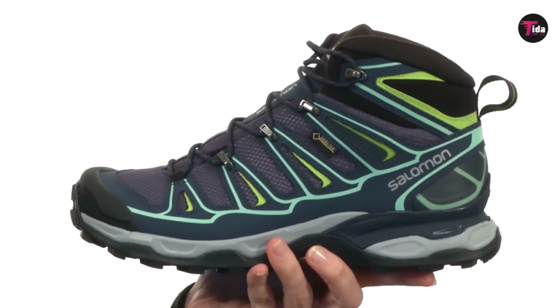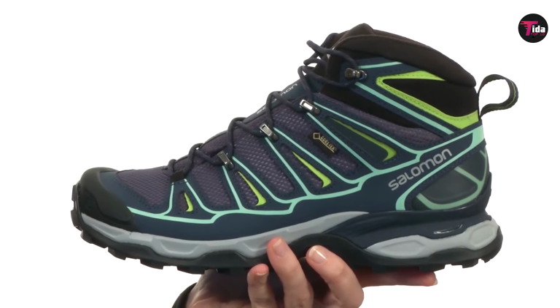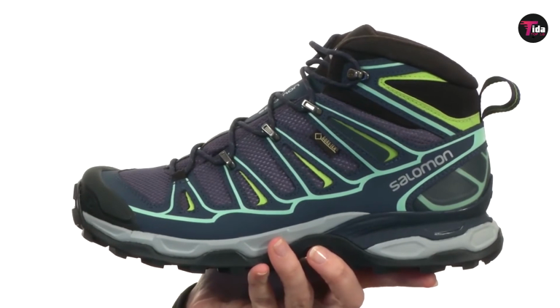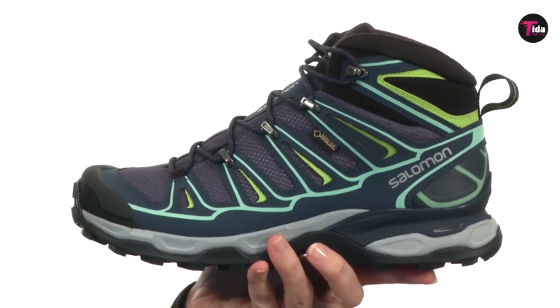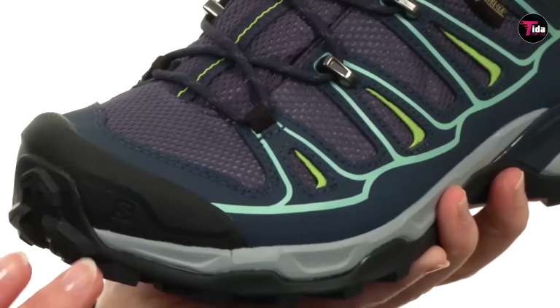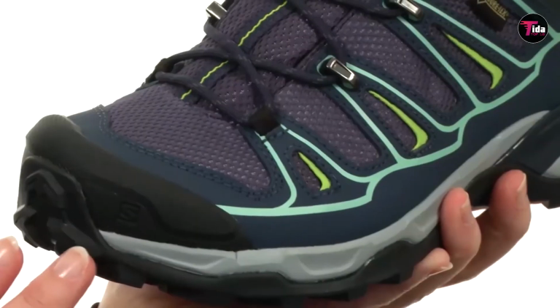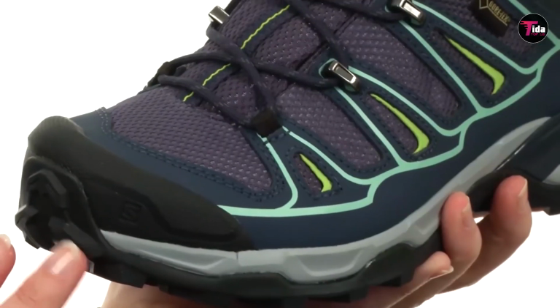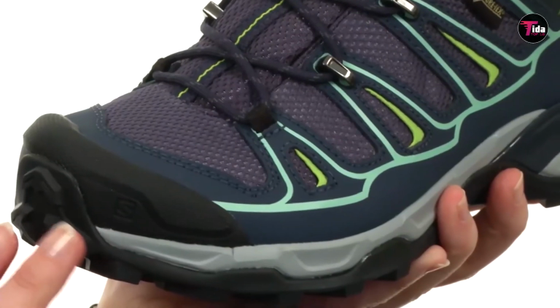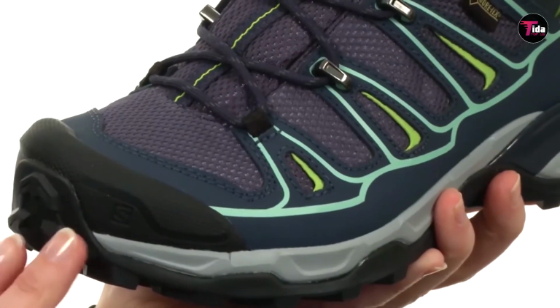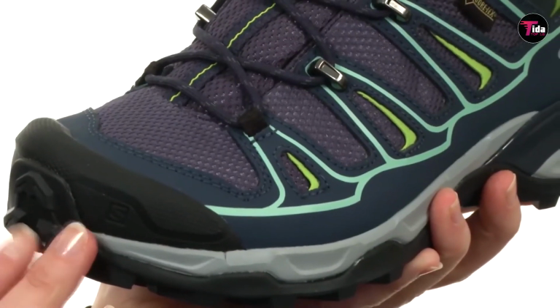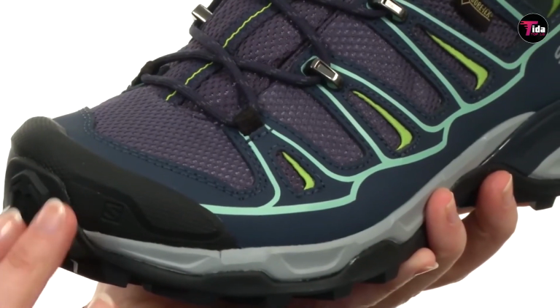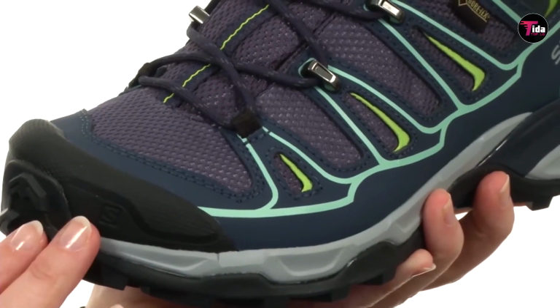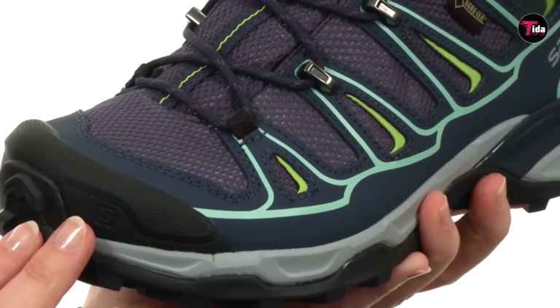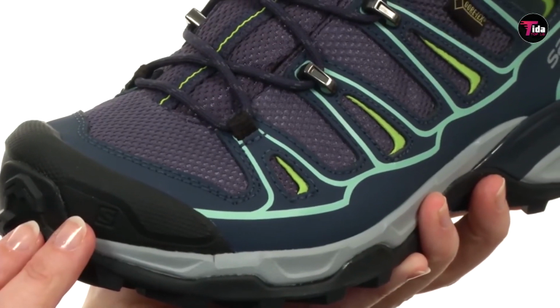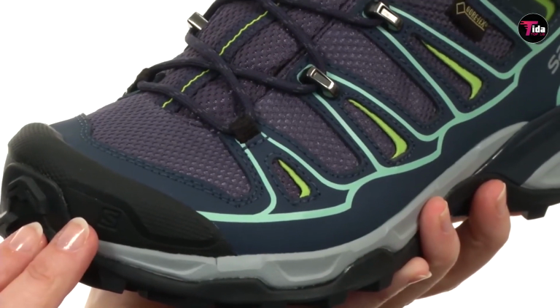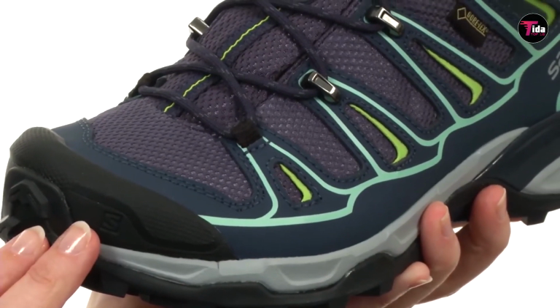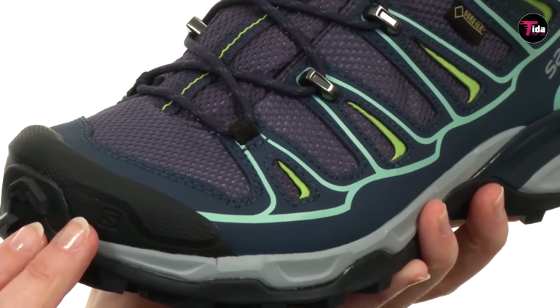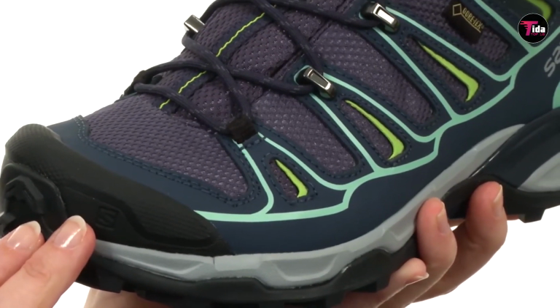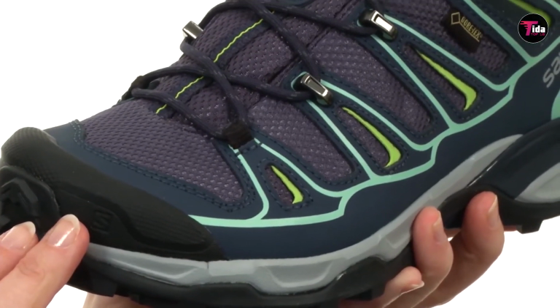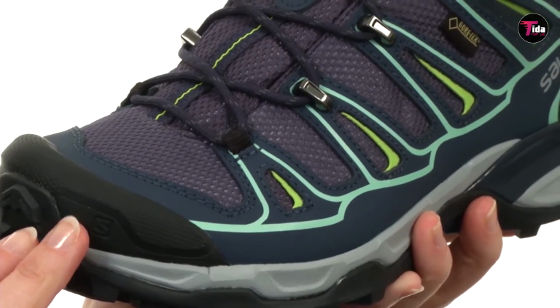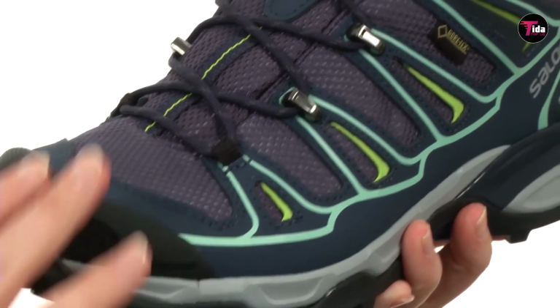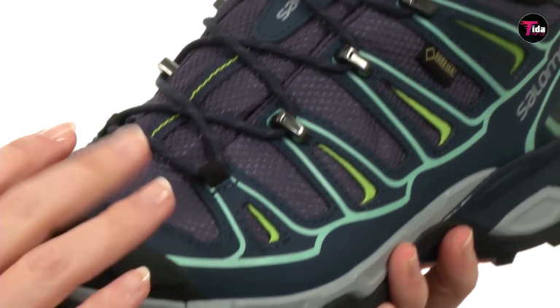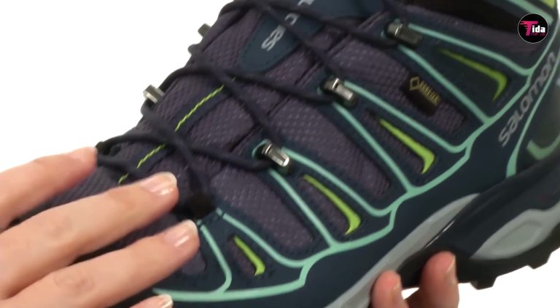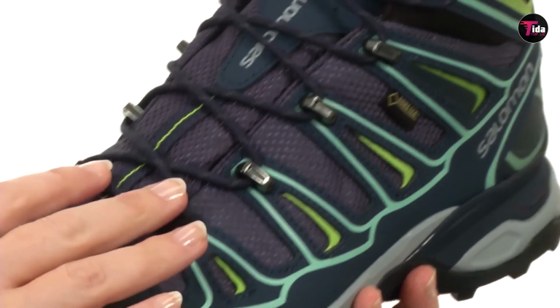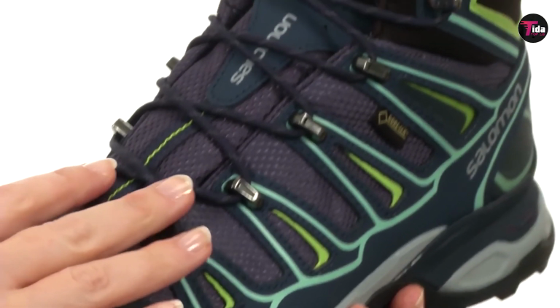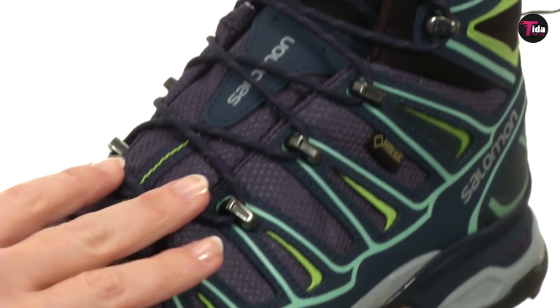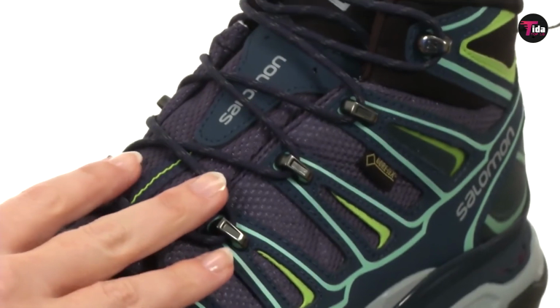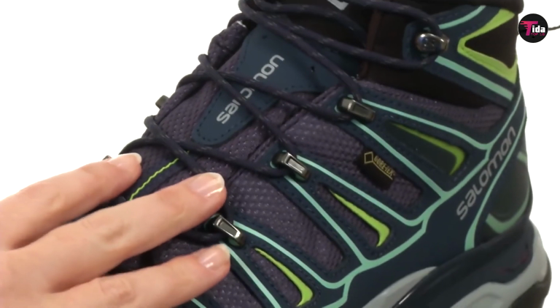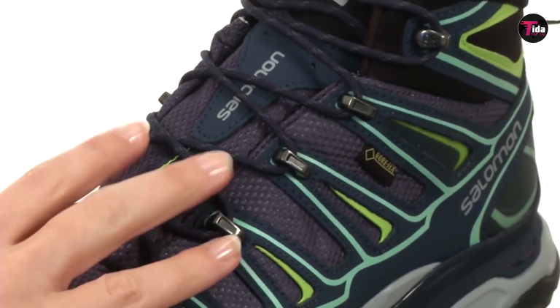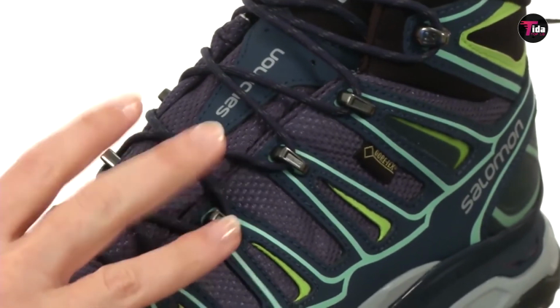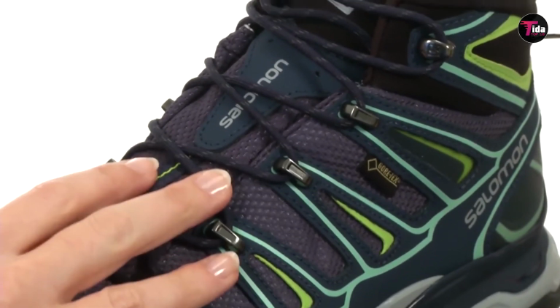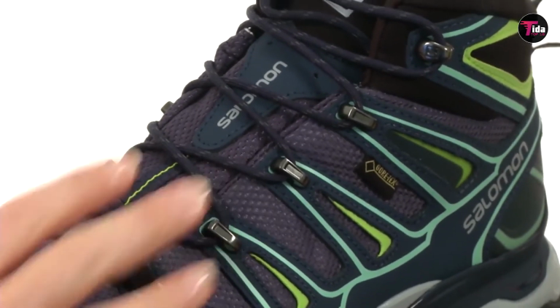We've come to the end of this video. Please like and subscribe and tell us which hiking shoes are your favorites in the comment box below.